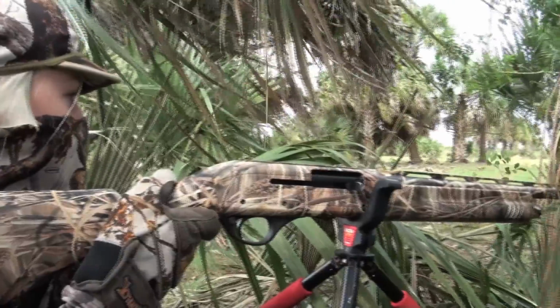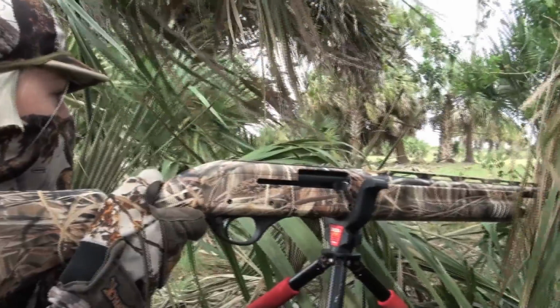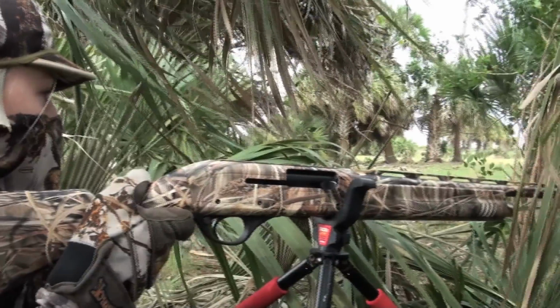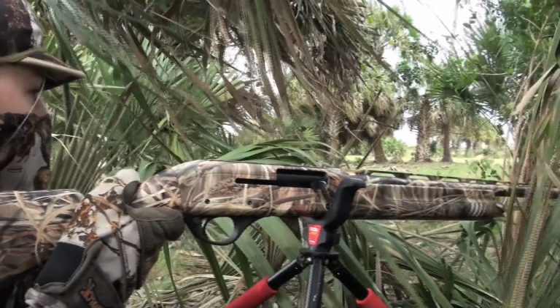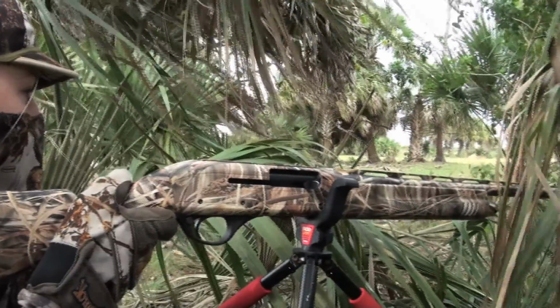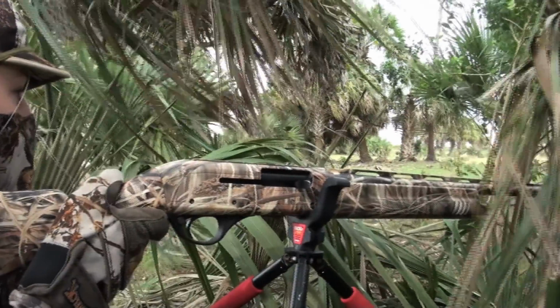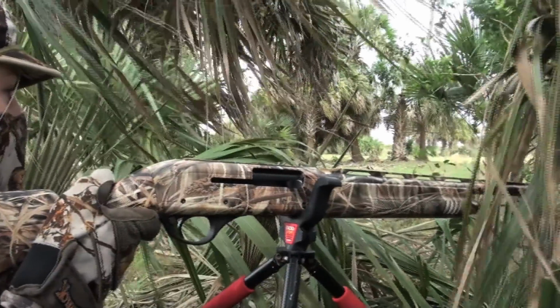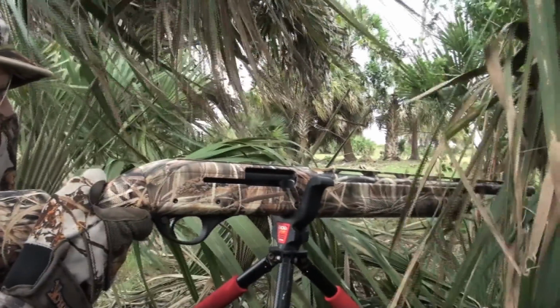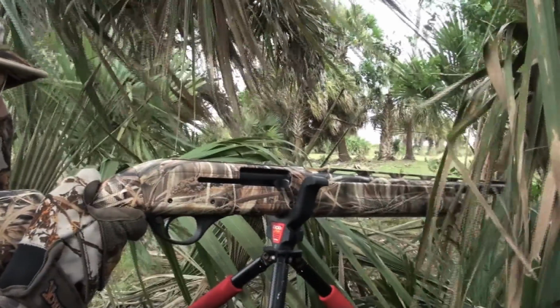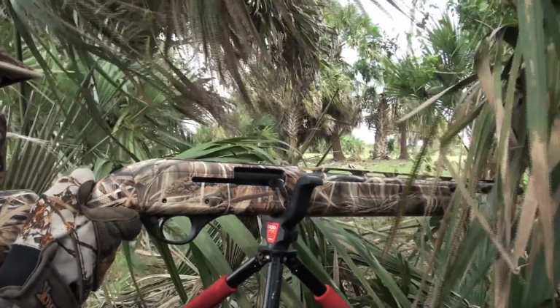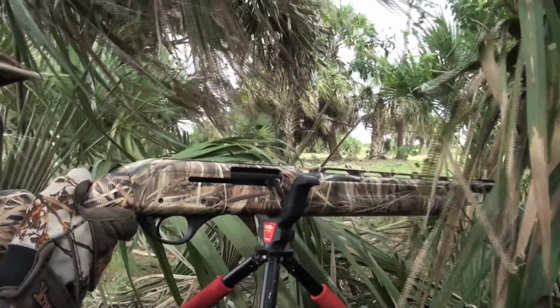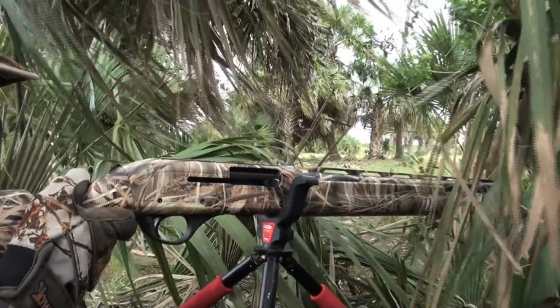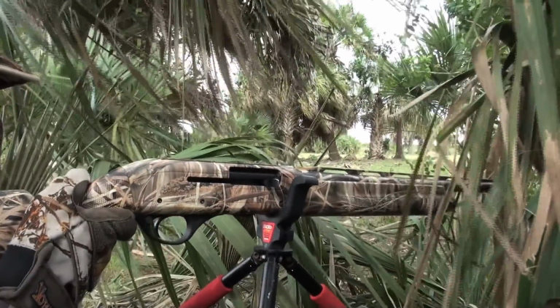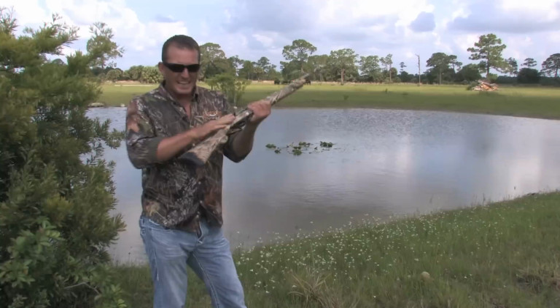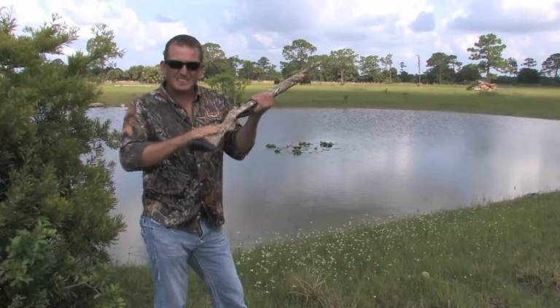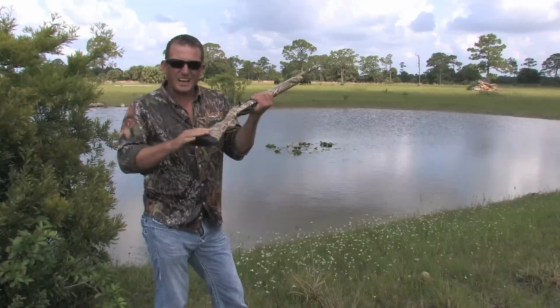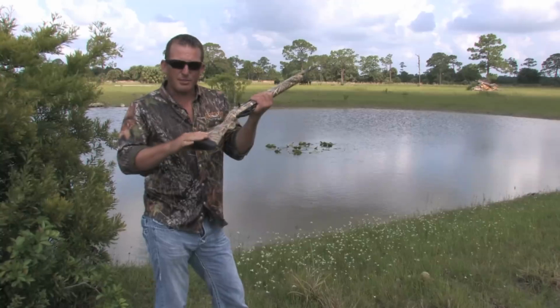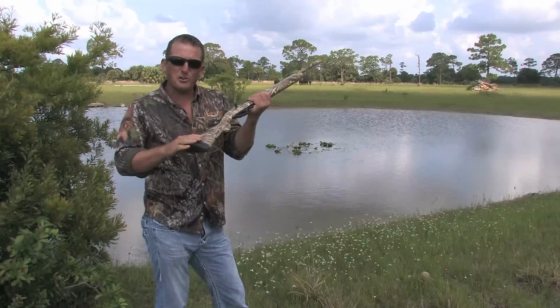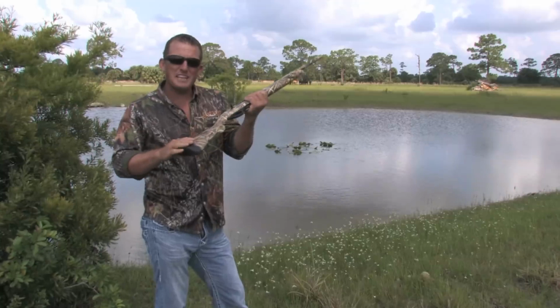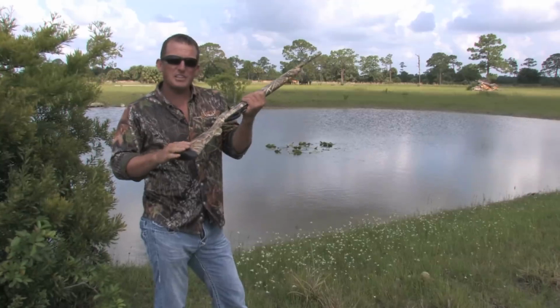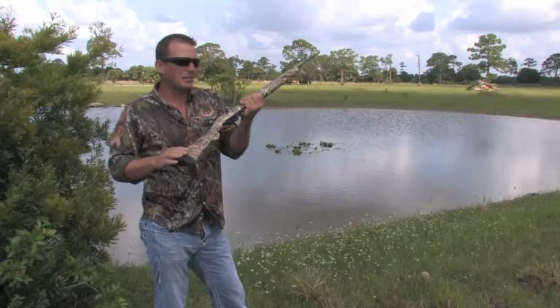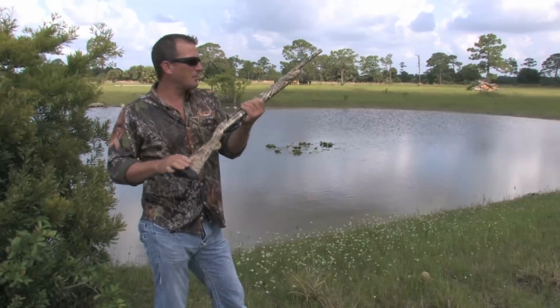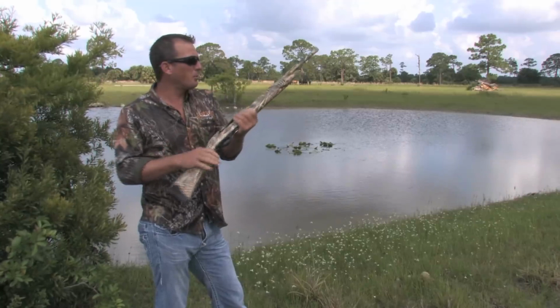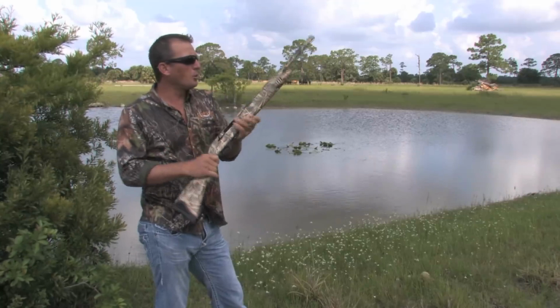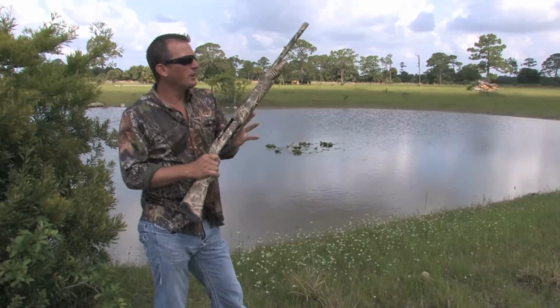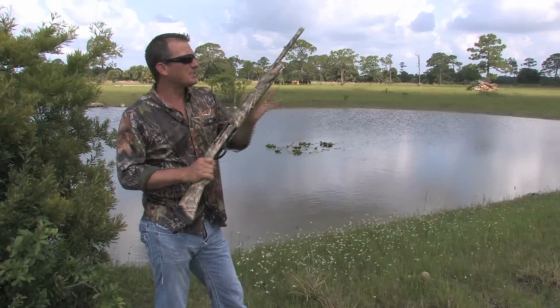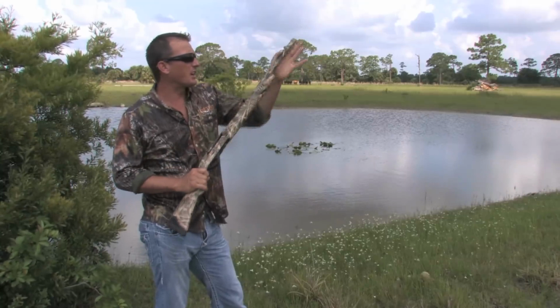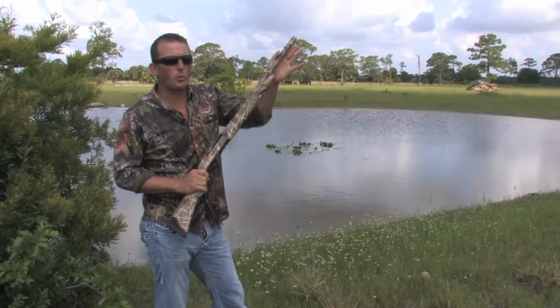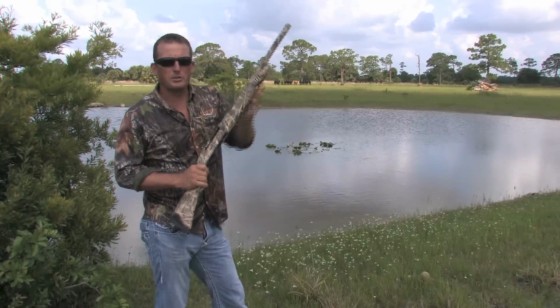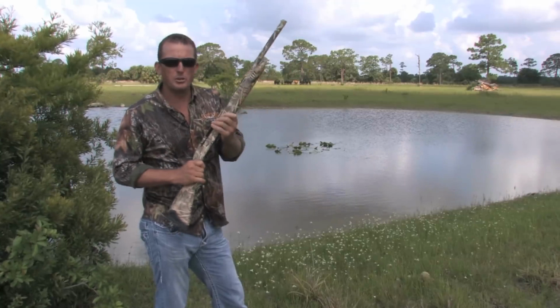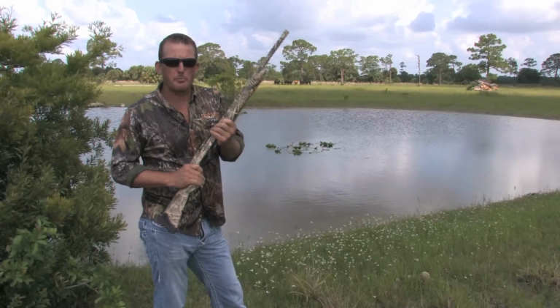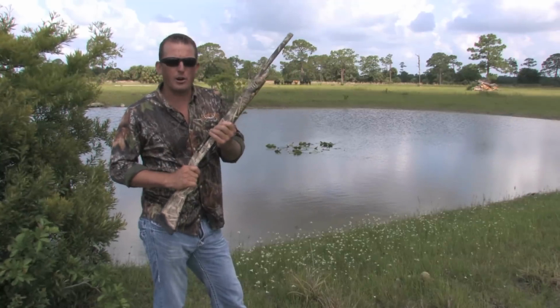Now, there's a few great things about this gun. It's got a 13-inch length of pull and a 22-inch barrel.